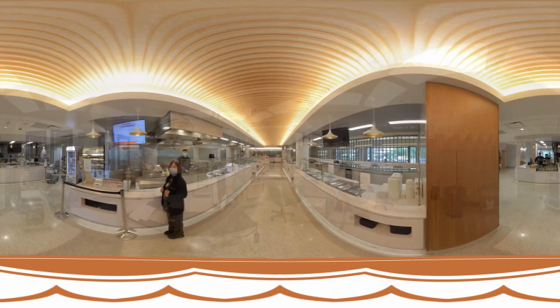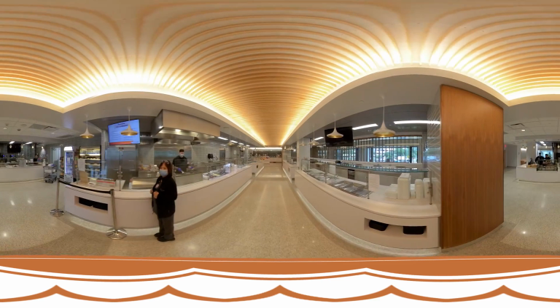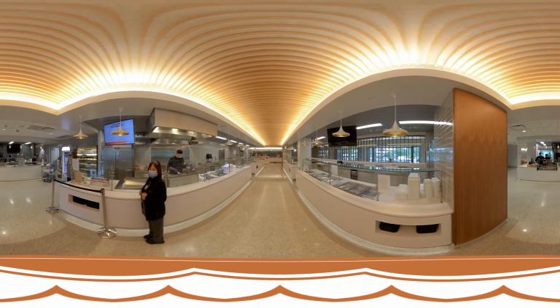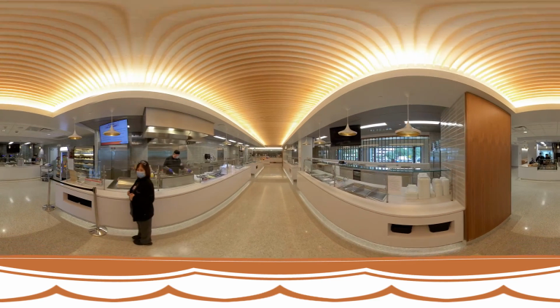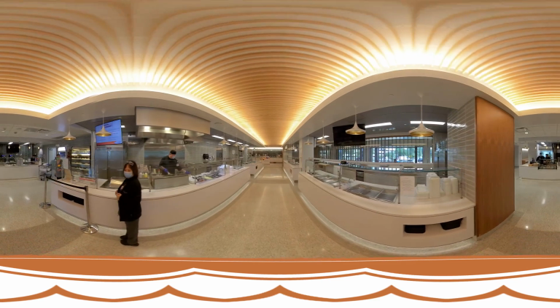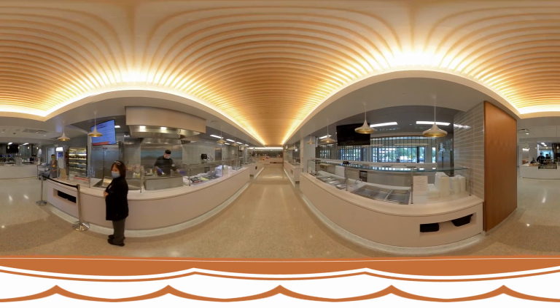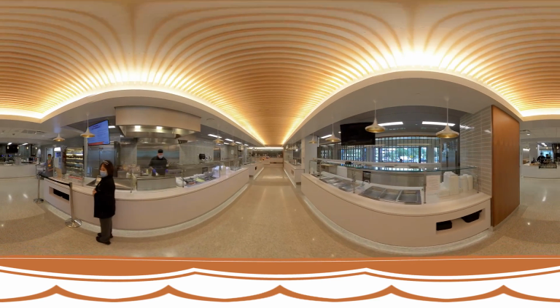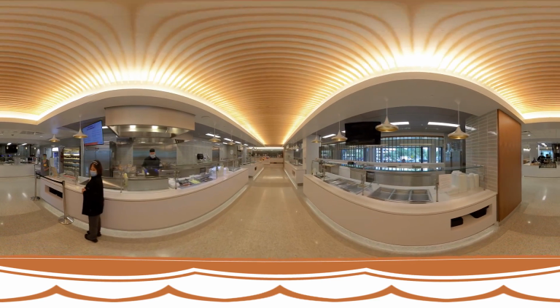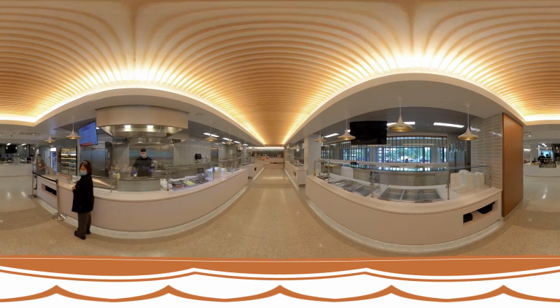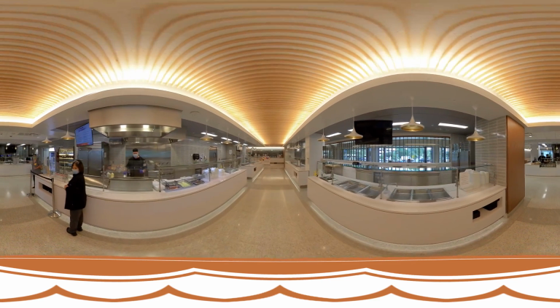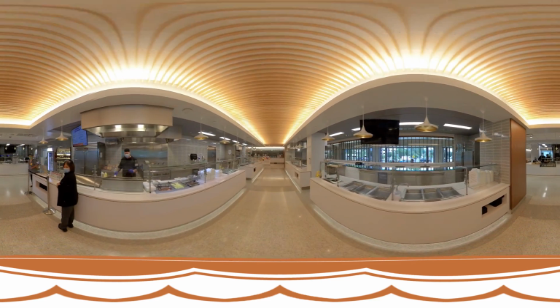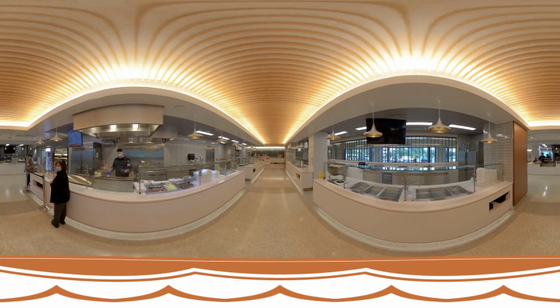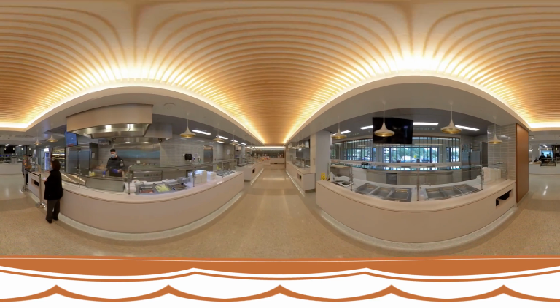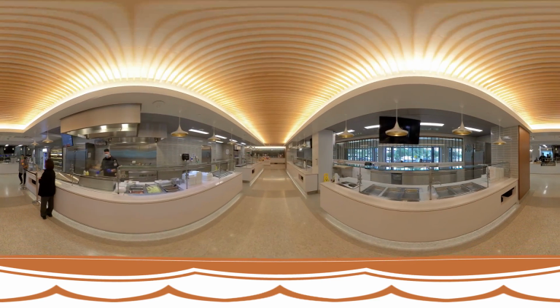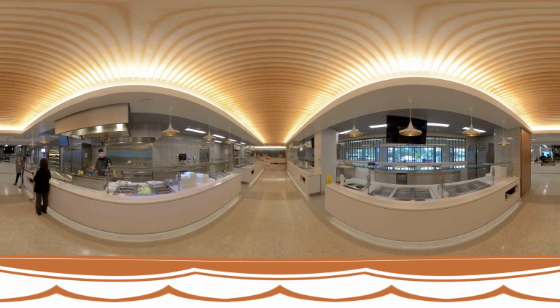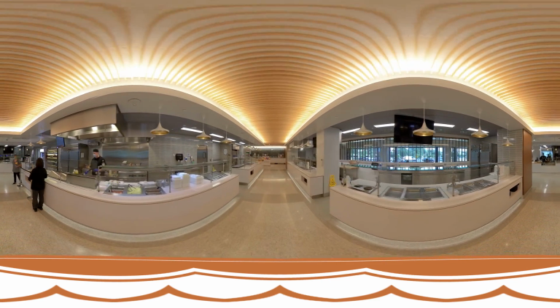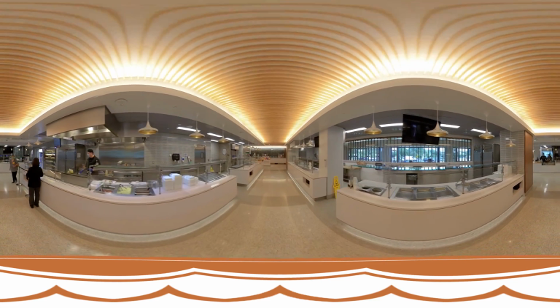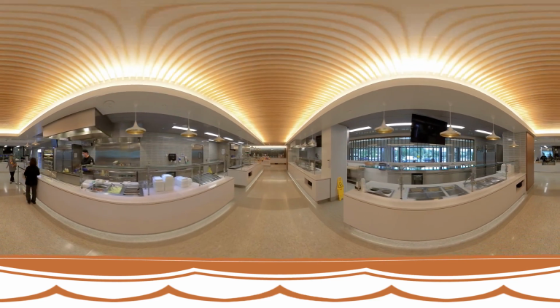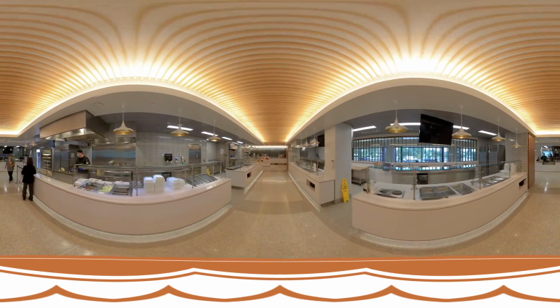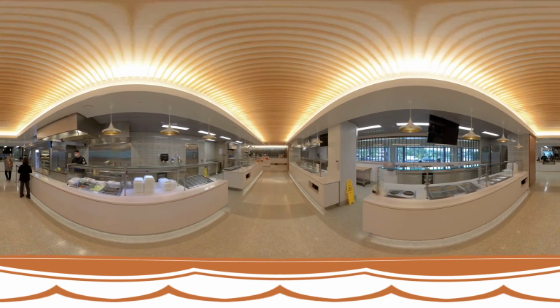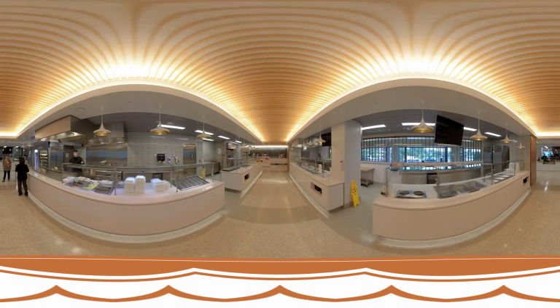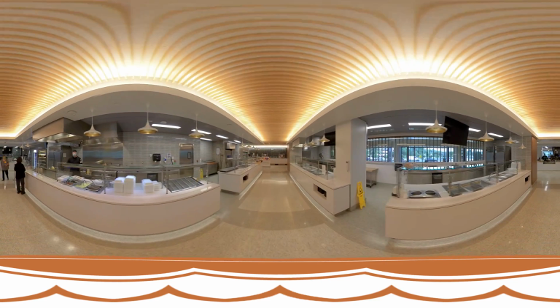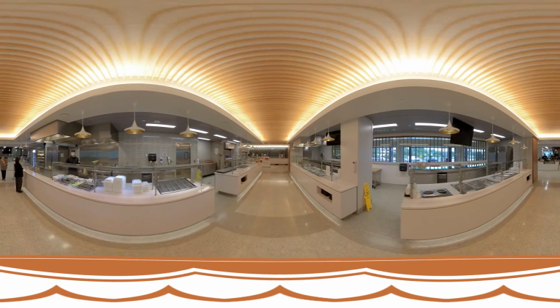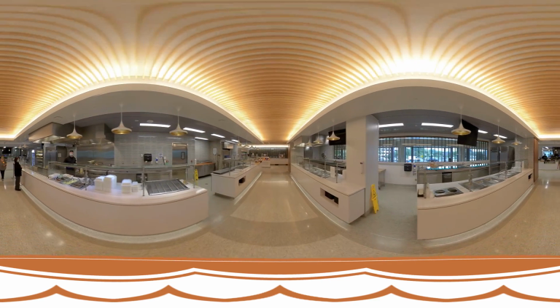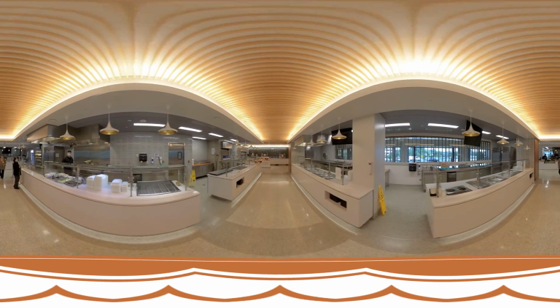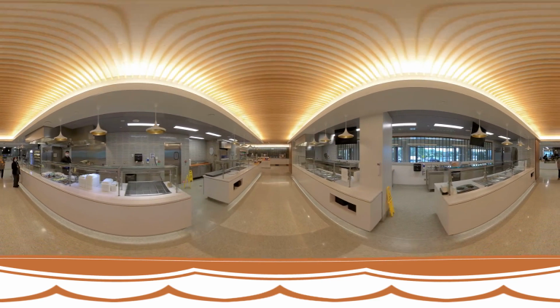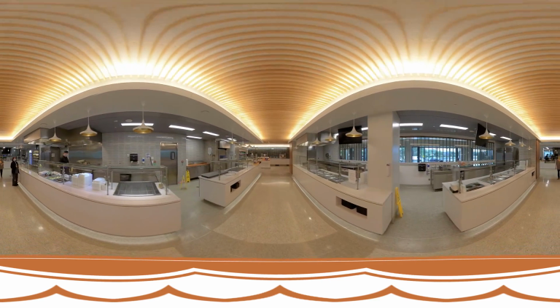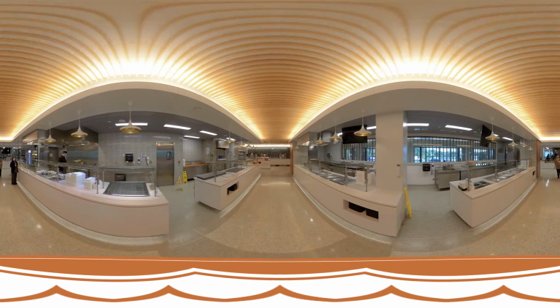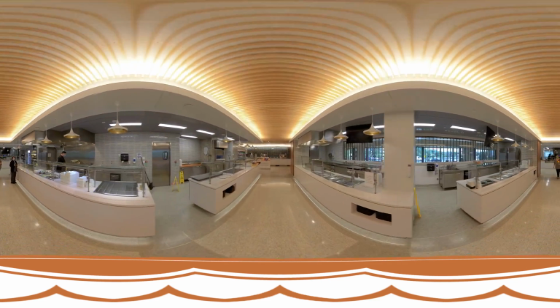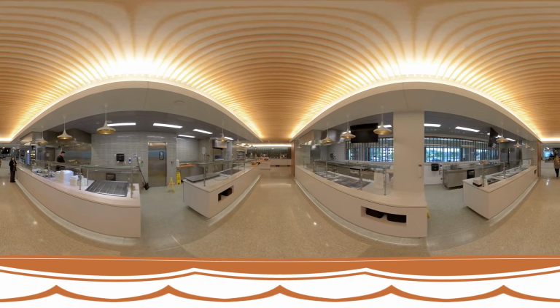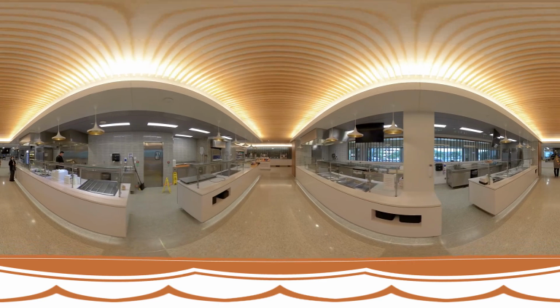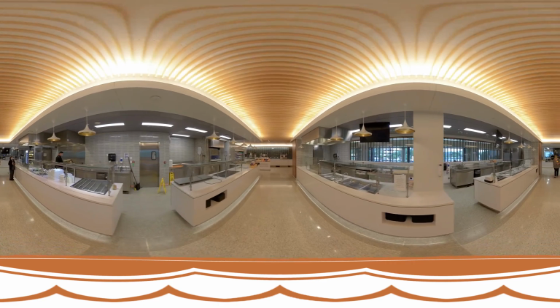When not in surgery or following up with patients, UTHealth Tyler has a great cafeteria, perfect for getting some lunch or a cup of coffee and a snack.